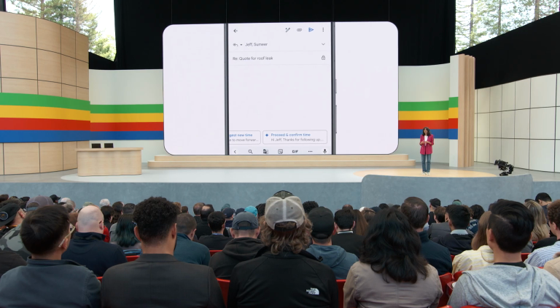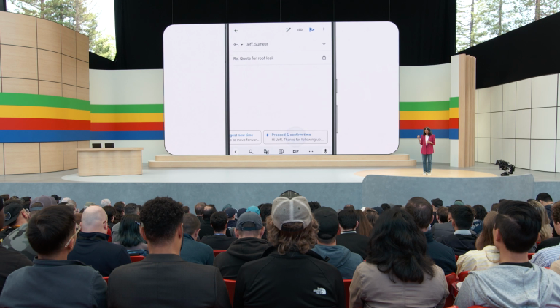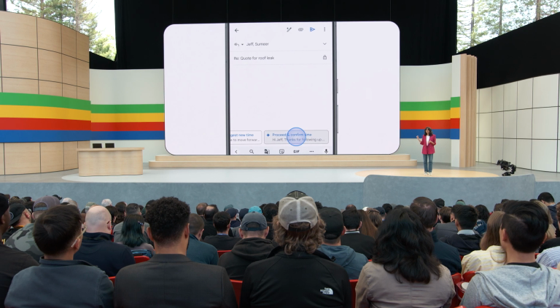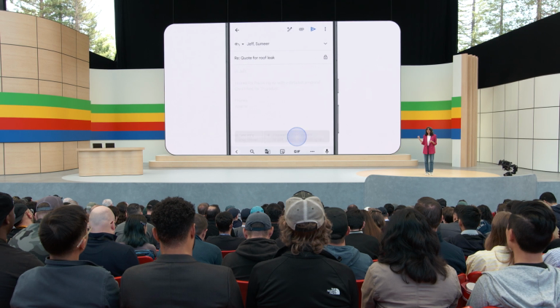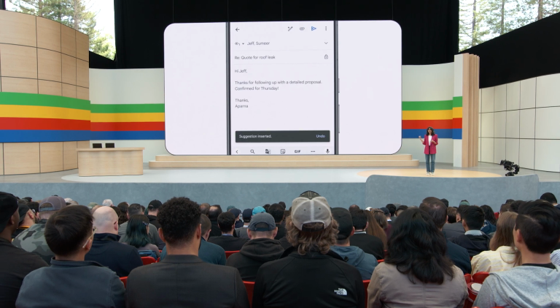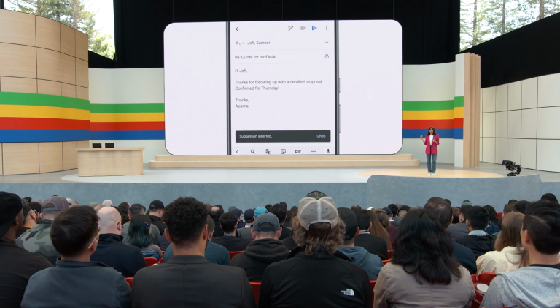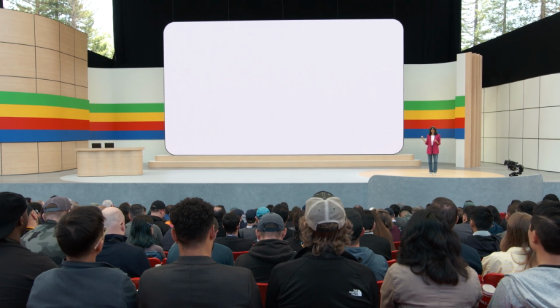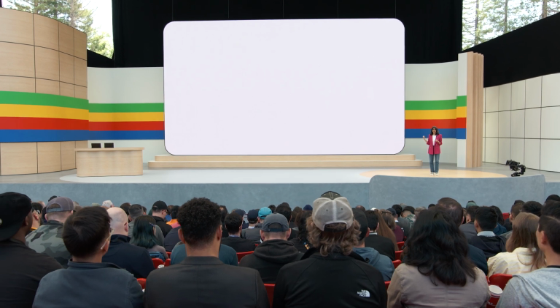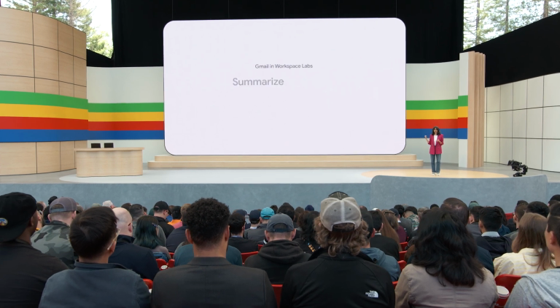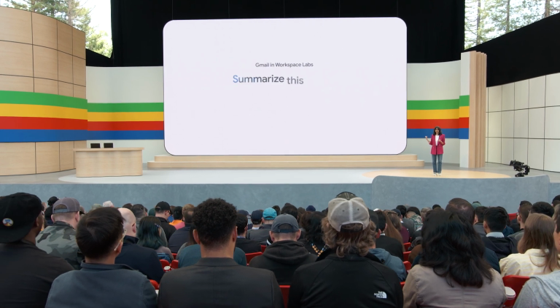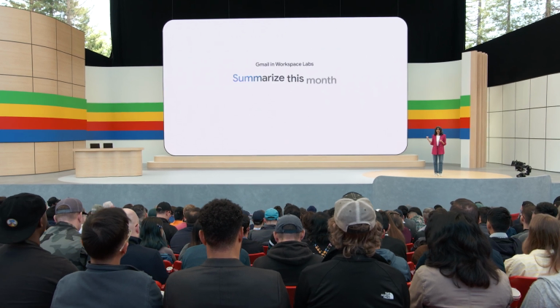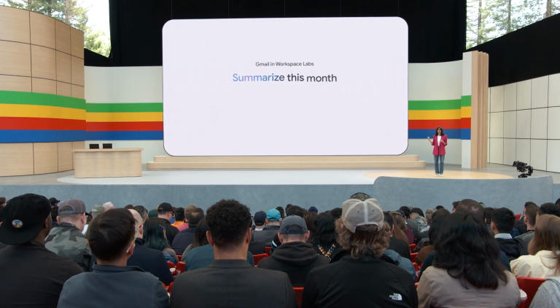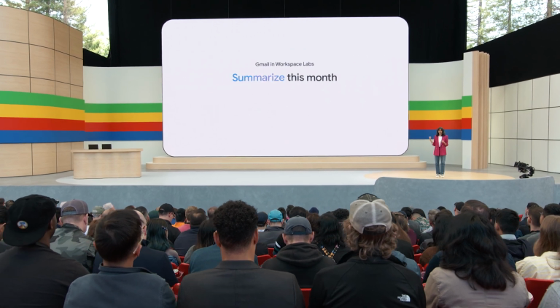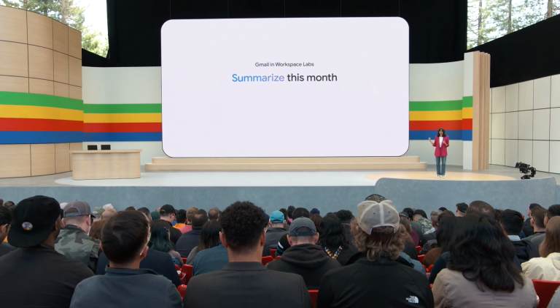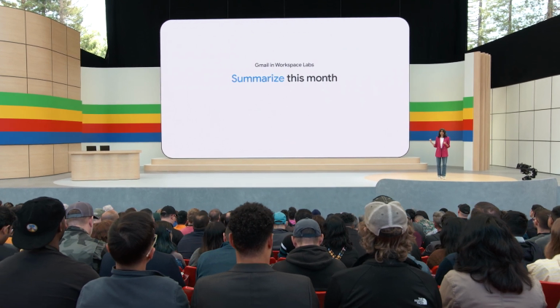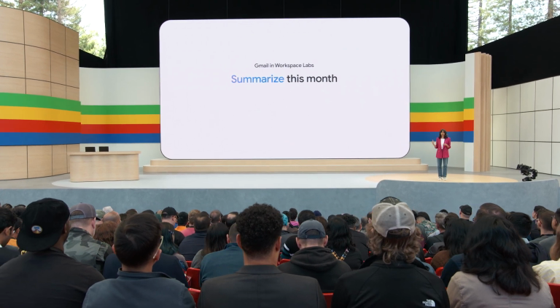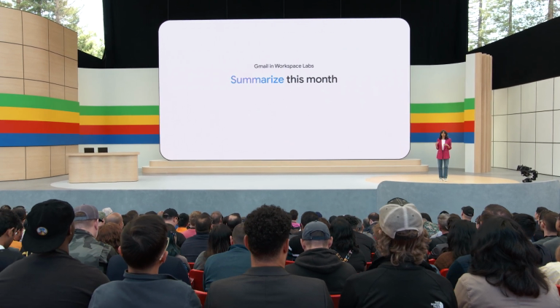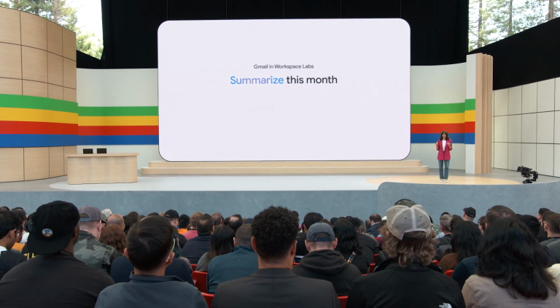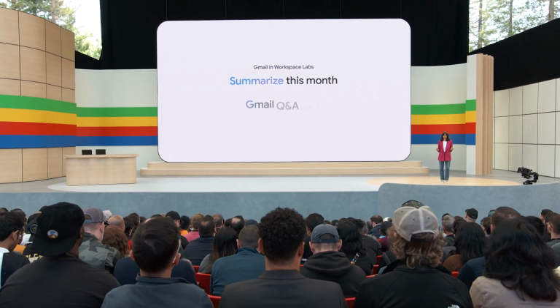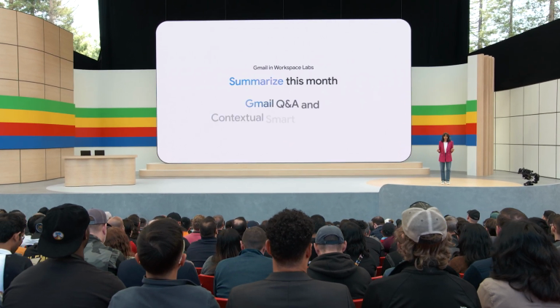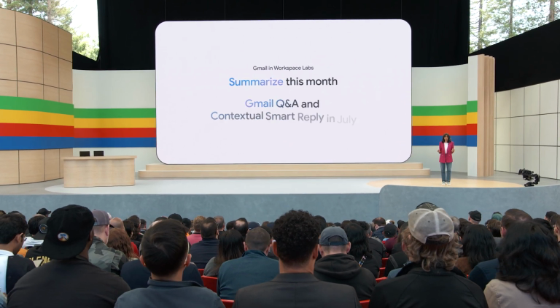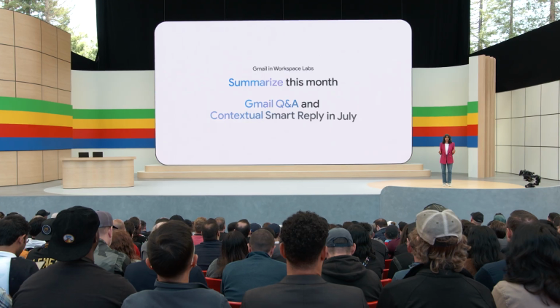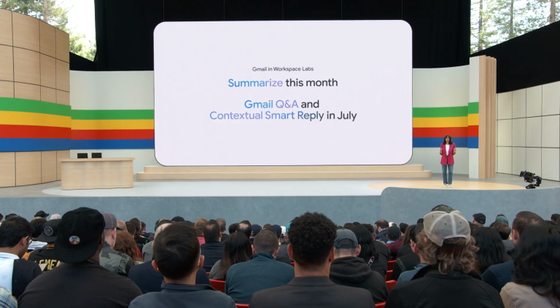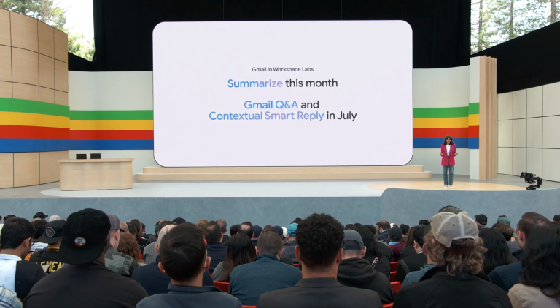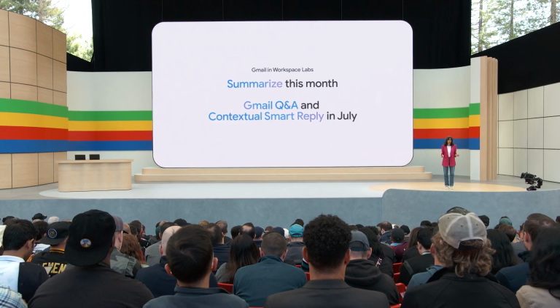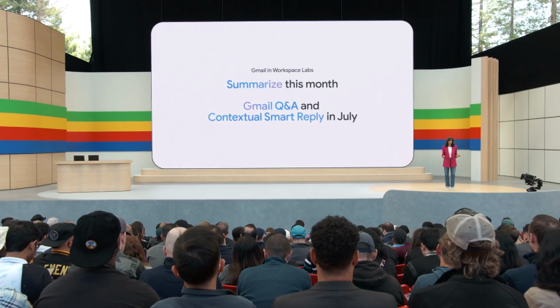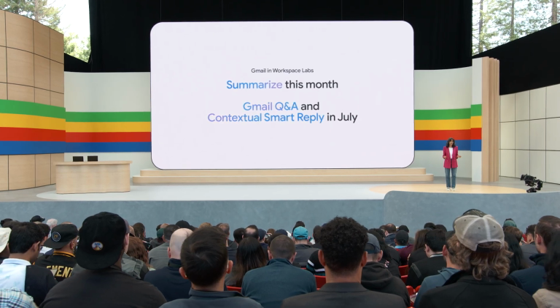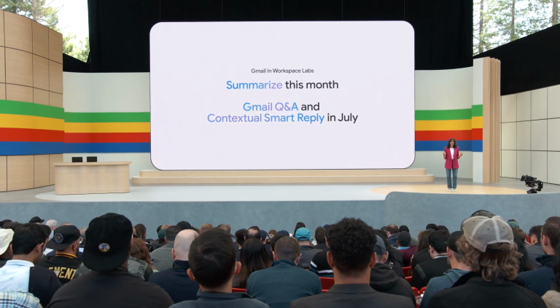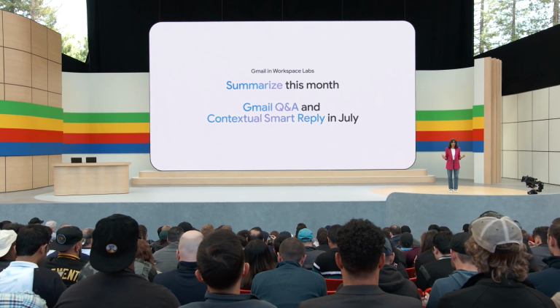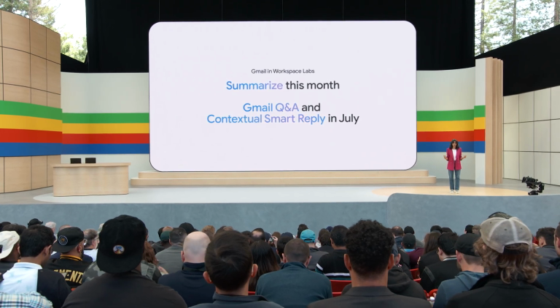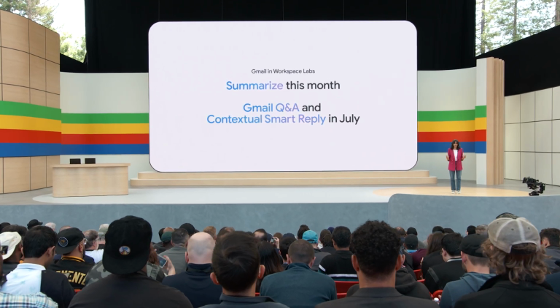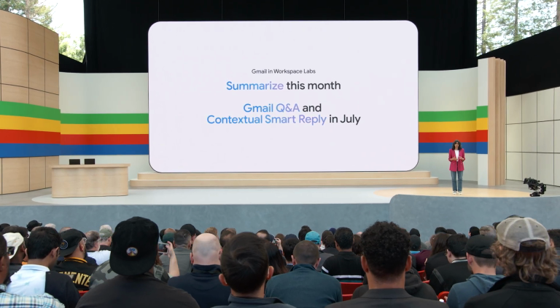These new capabilities in Gemini and Gmail will start rolling out this month to Labs users.